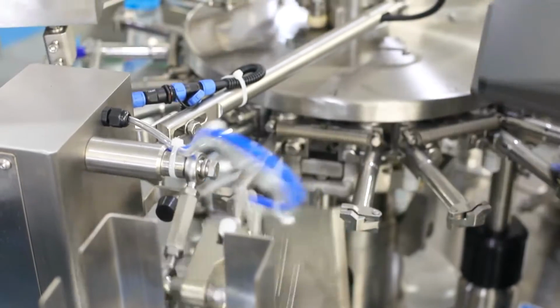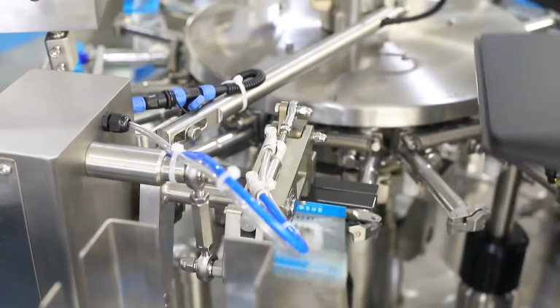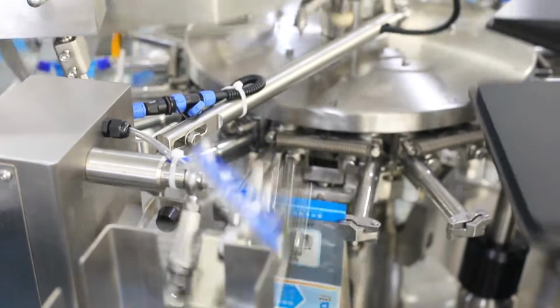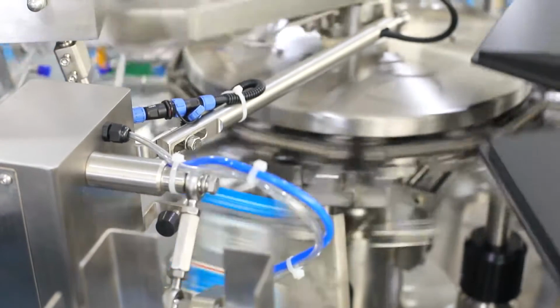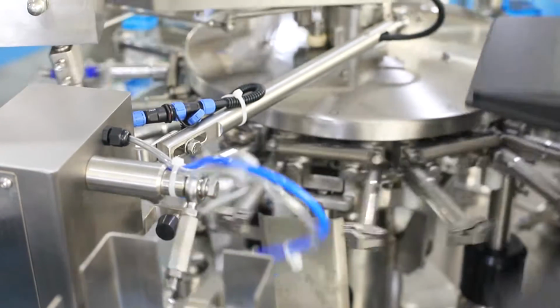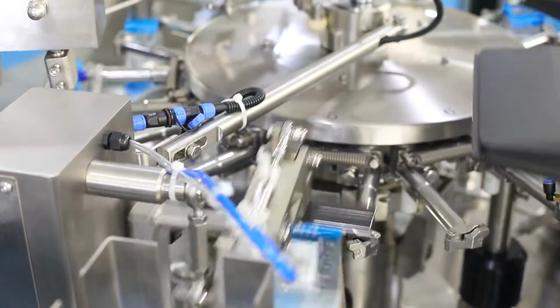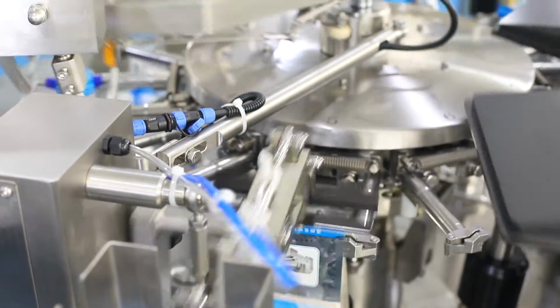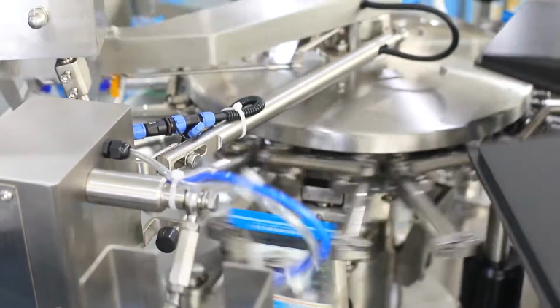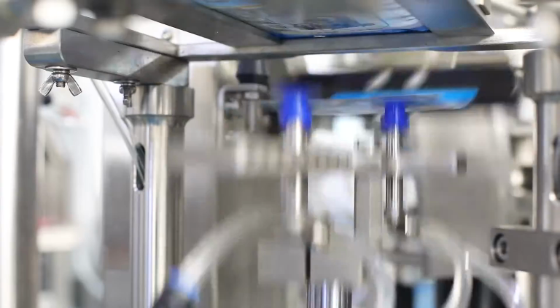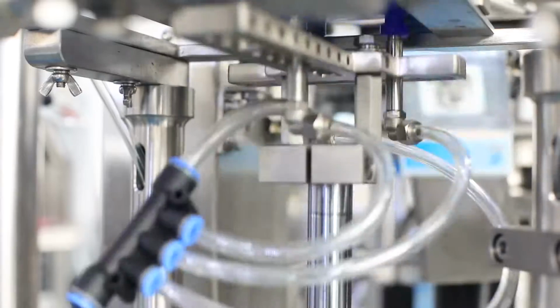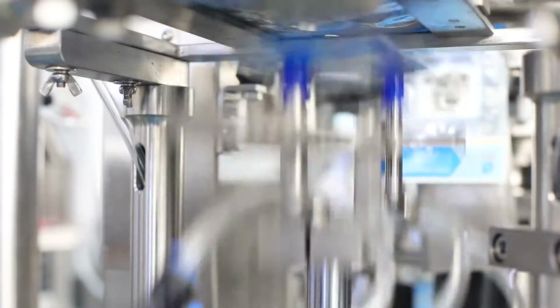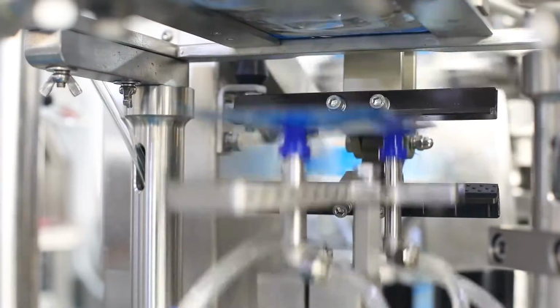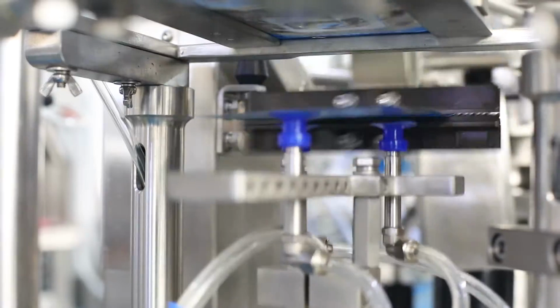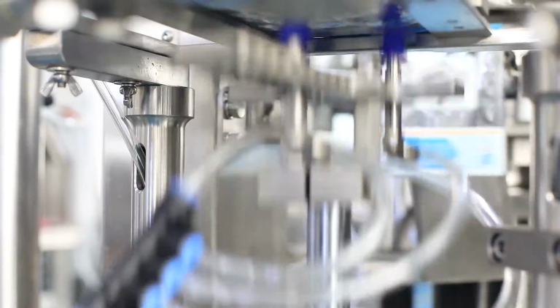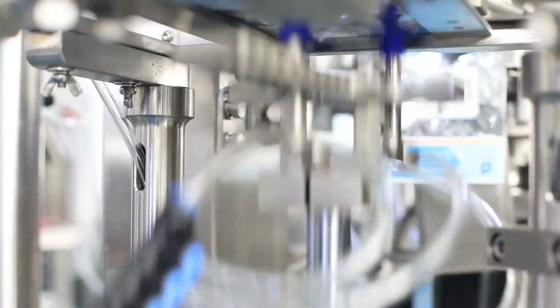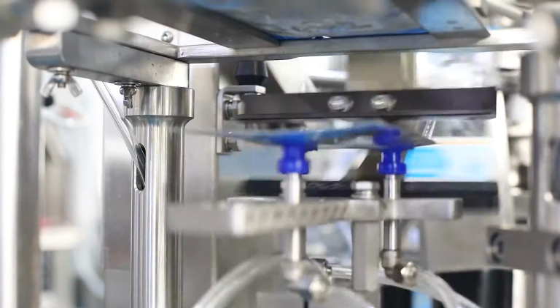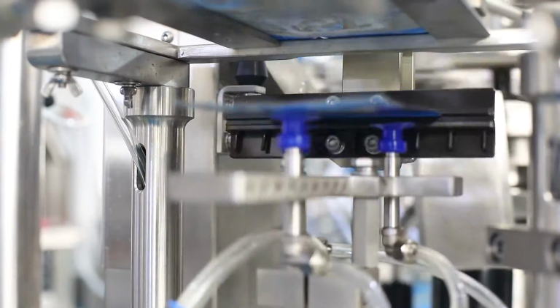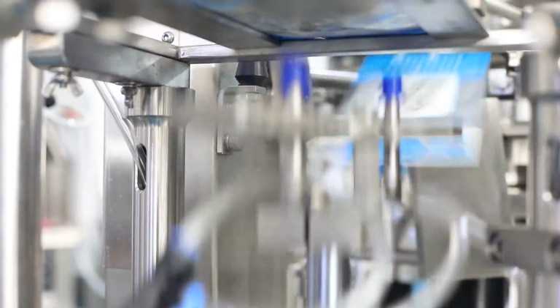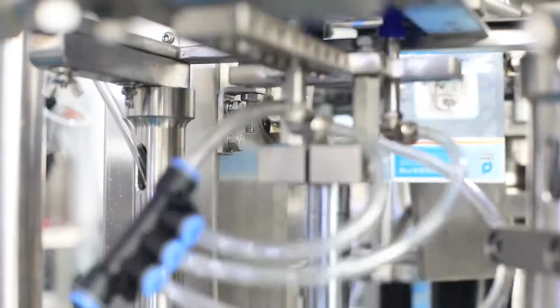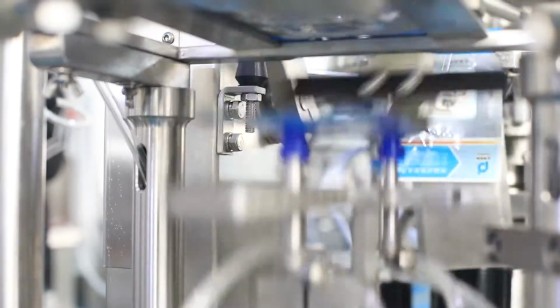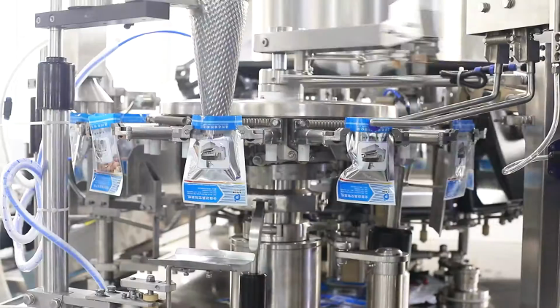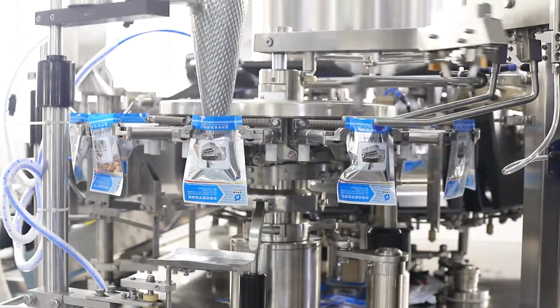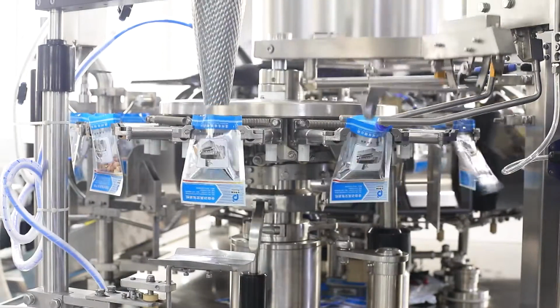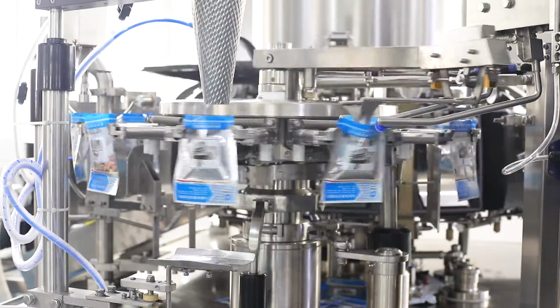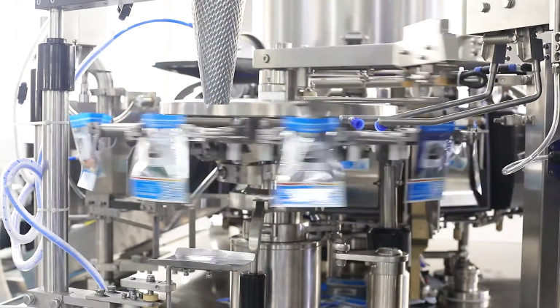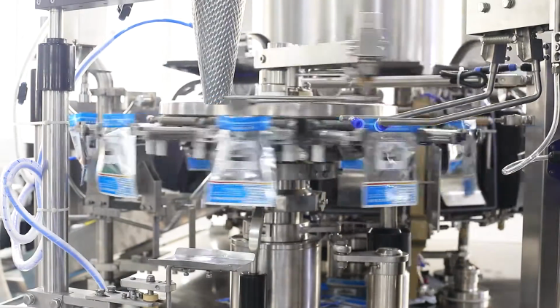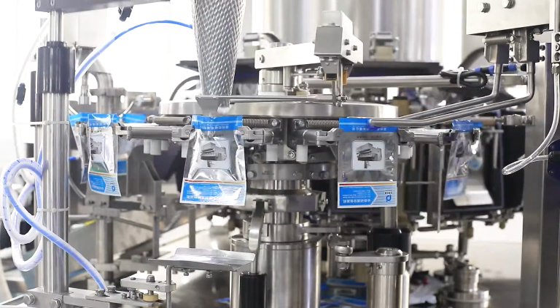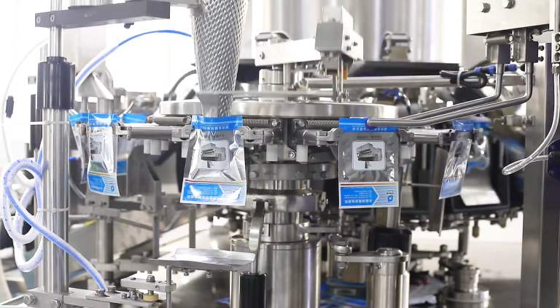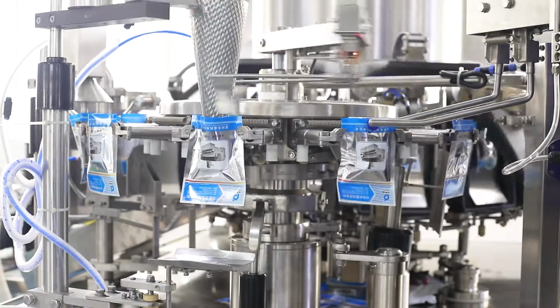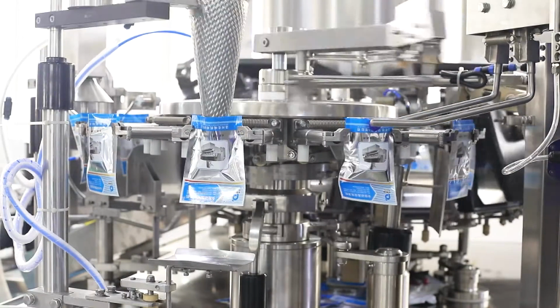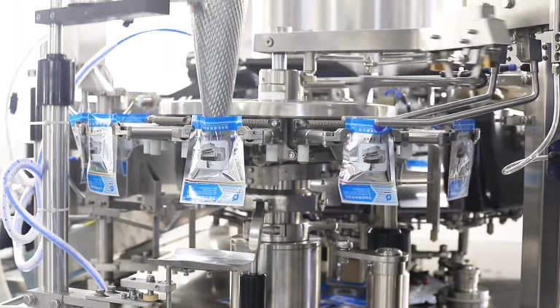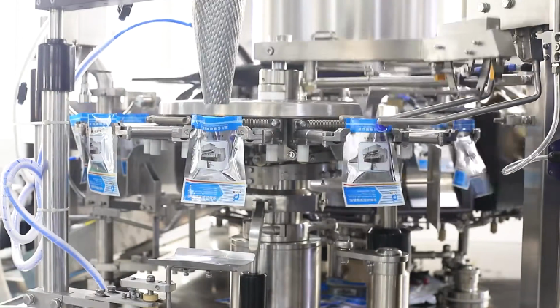If there is no opening or no product filling detected, the machine responds accordingly. The machine can also pack different products by being equipped with different fillers.